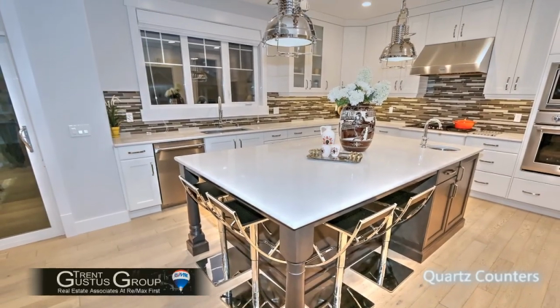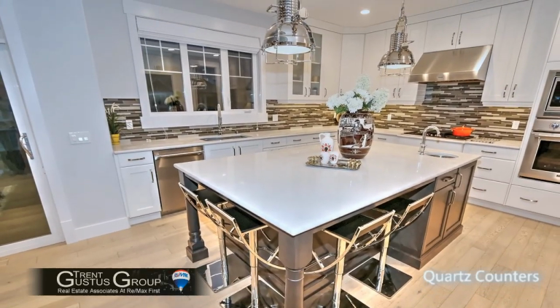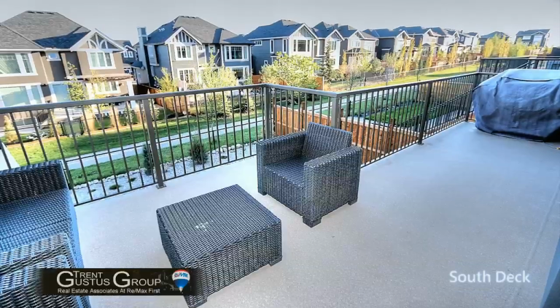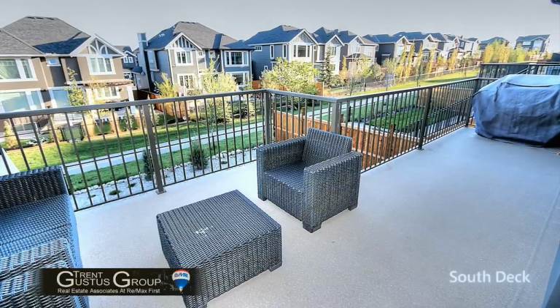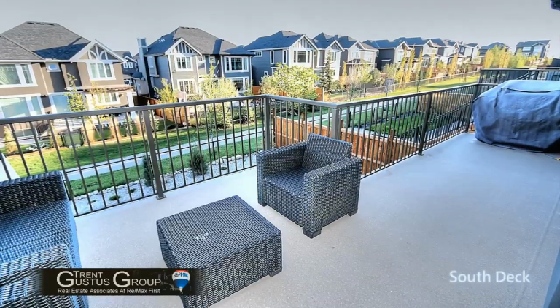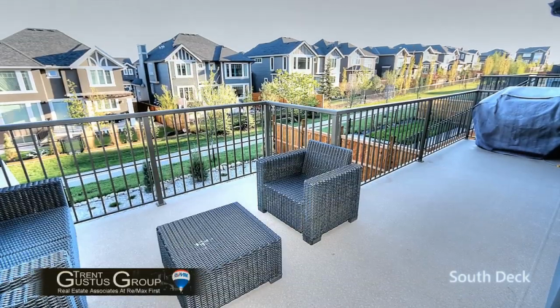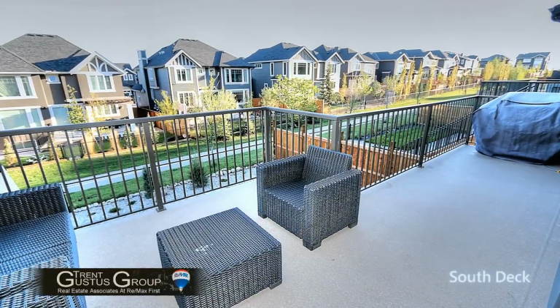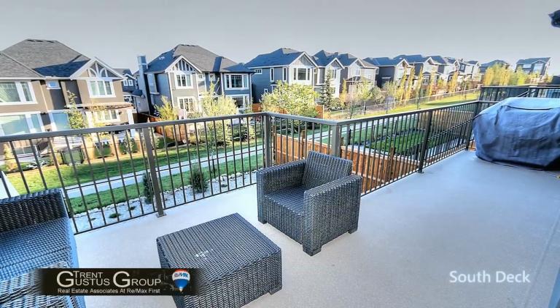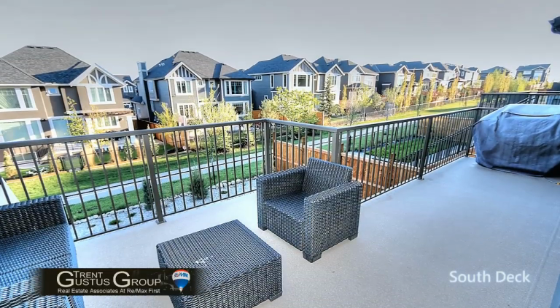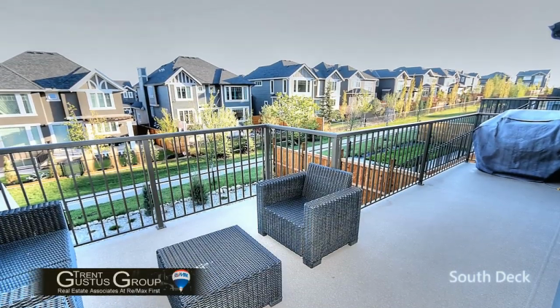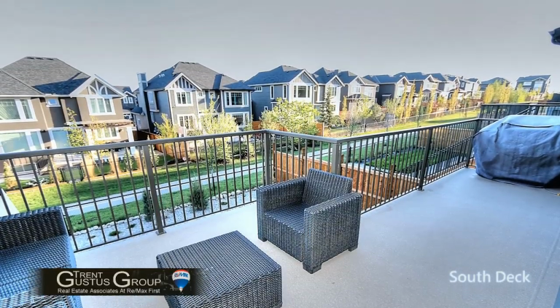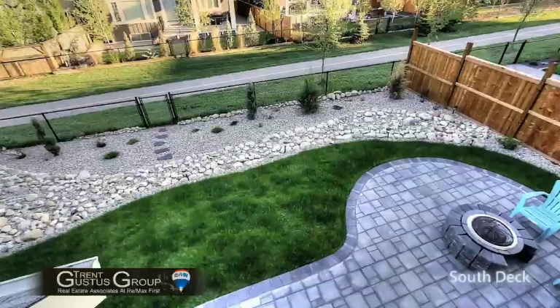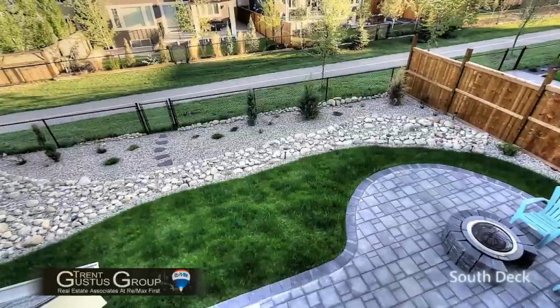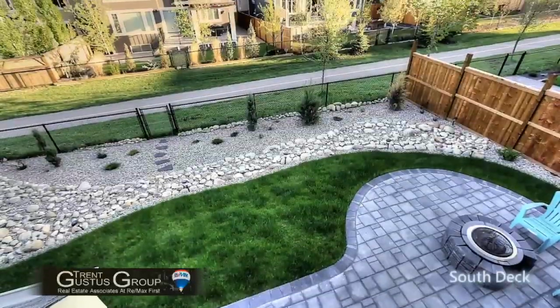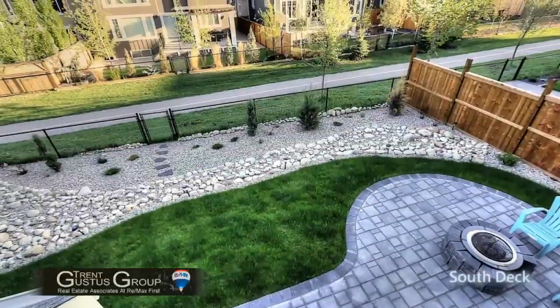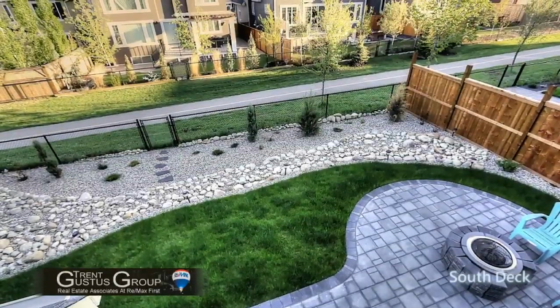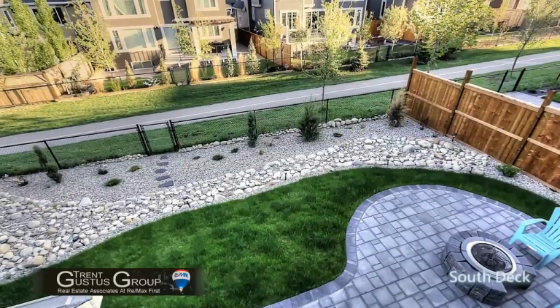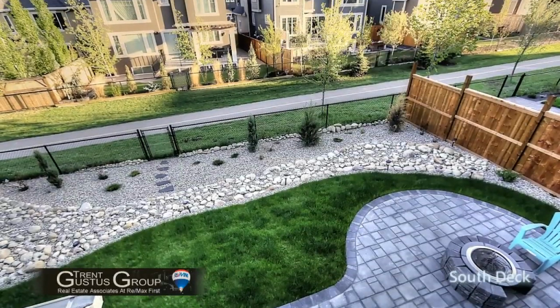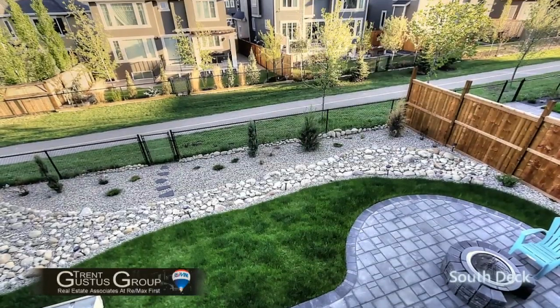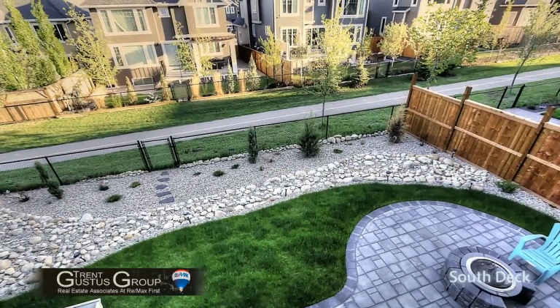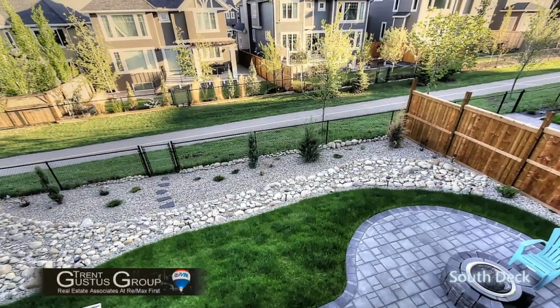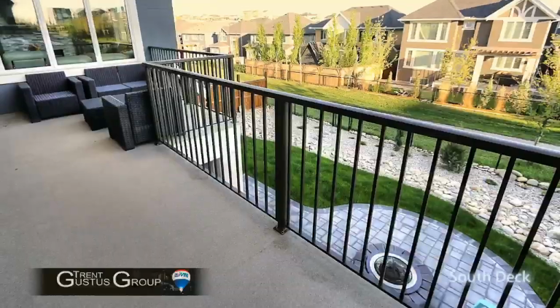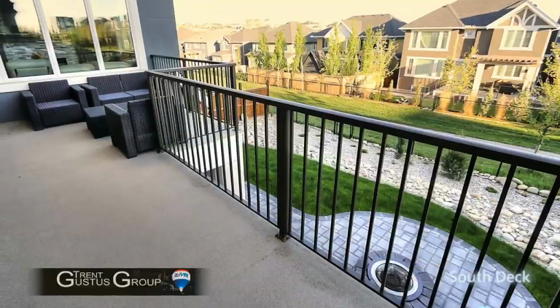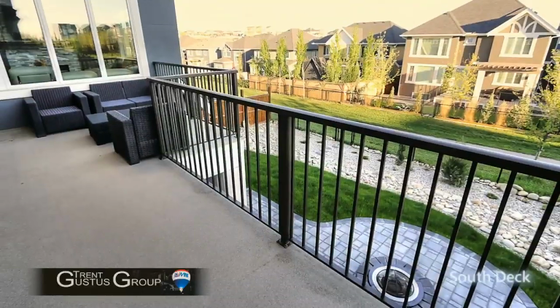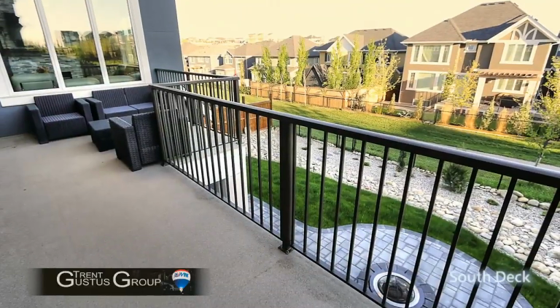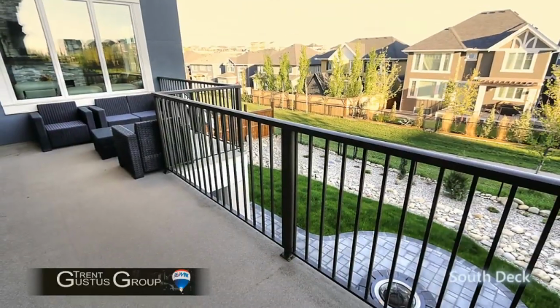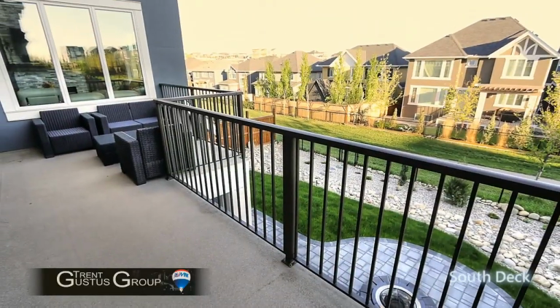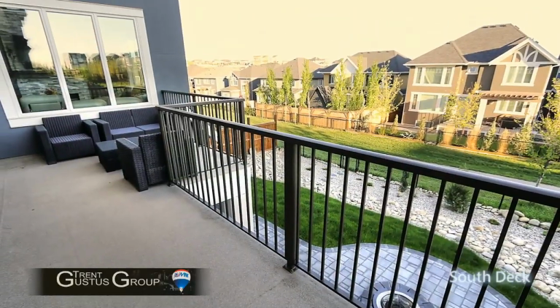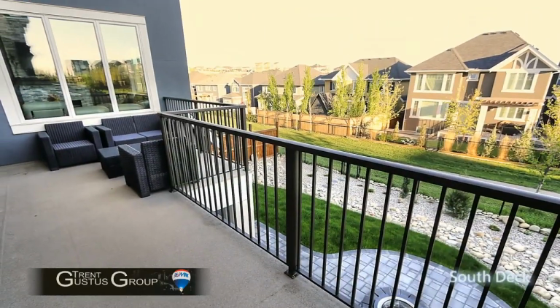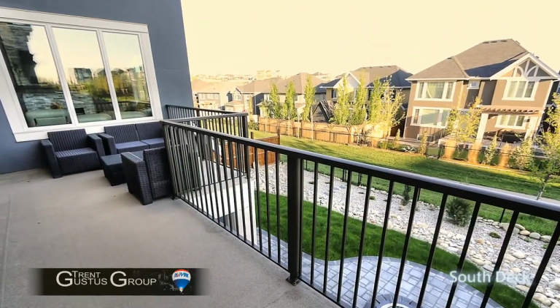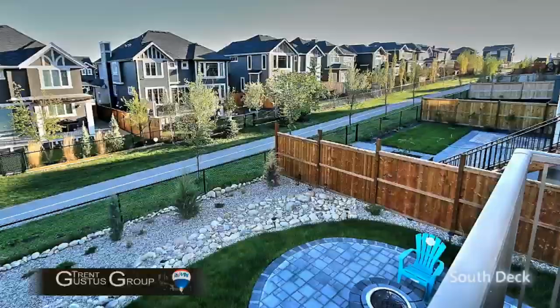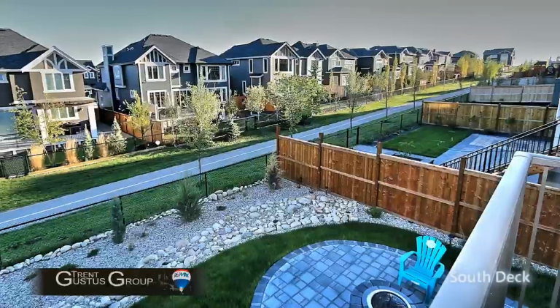Stepping off the kitchen, there's a huge rear patio facing south overlooking the pathway.